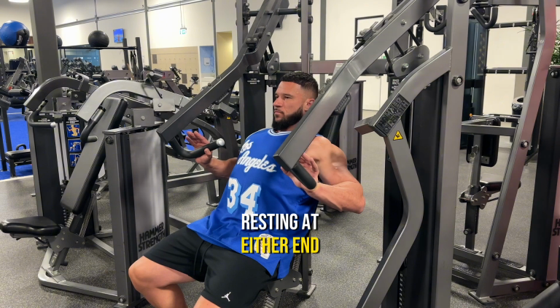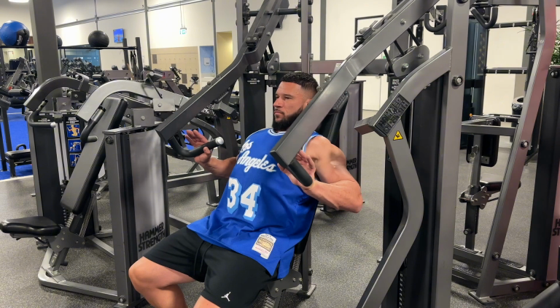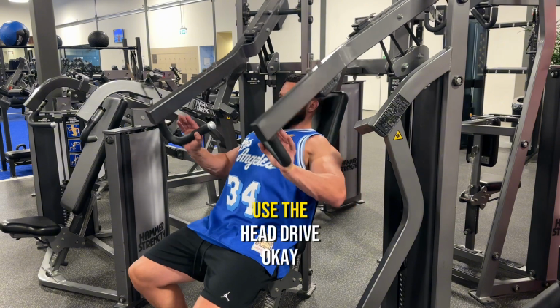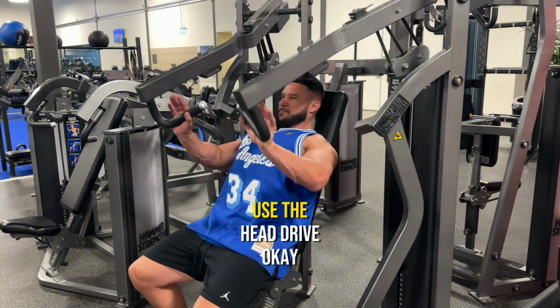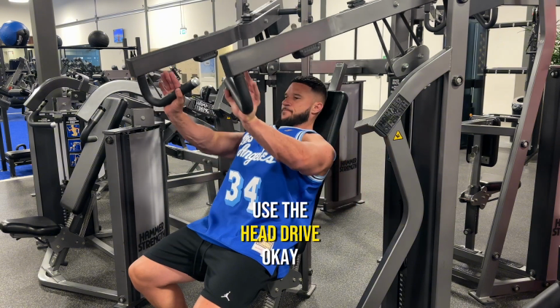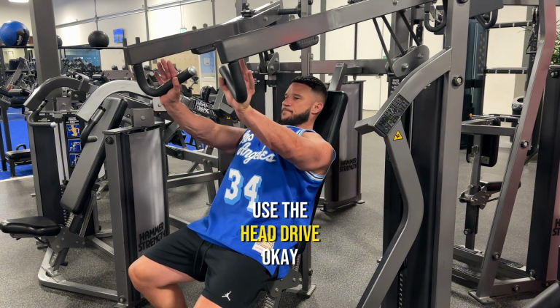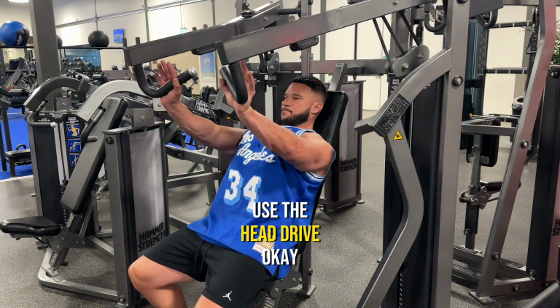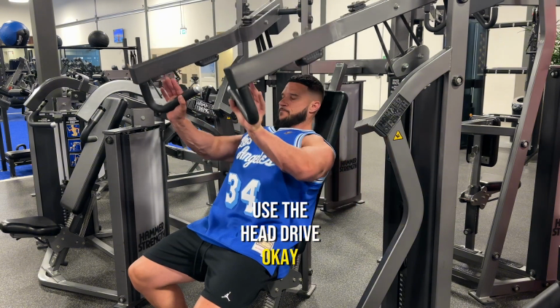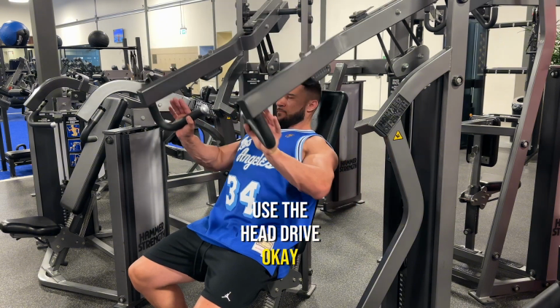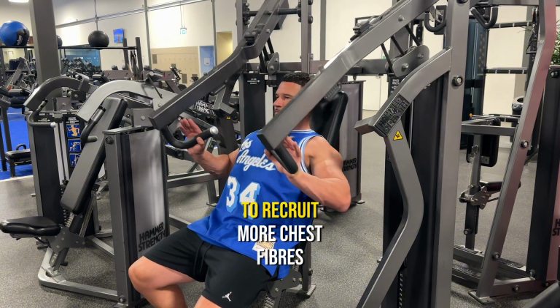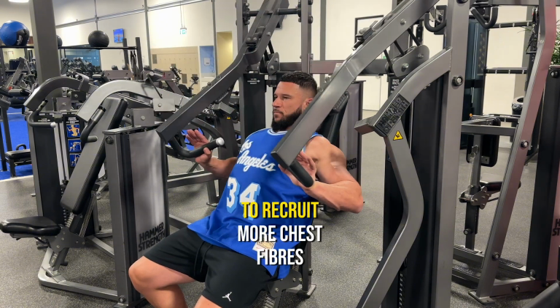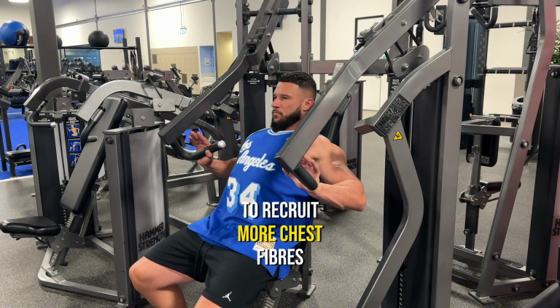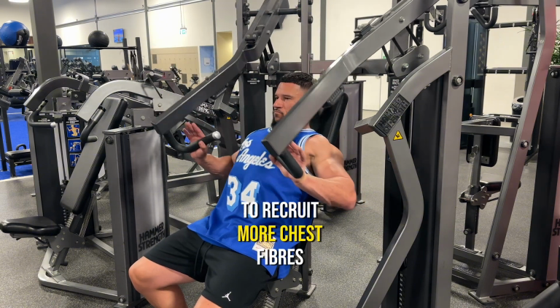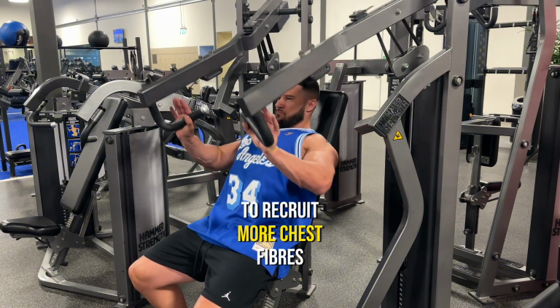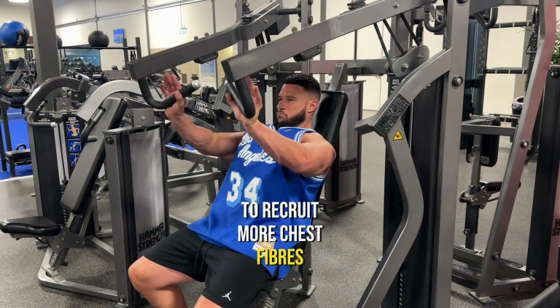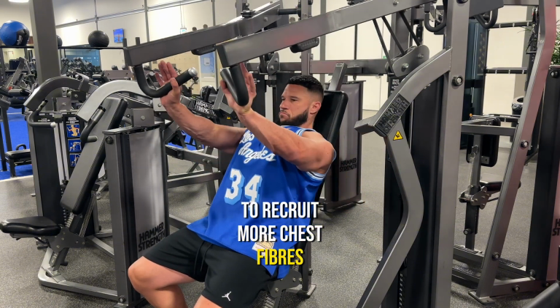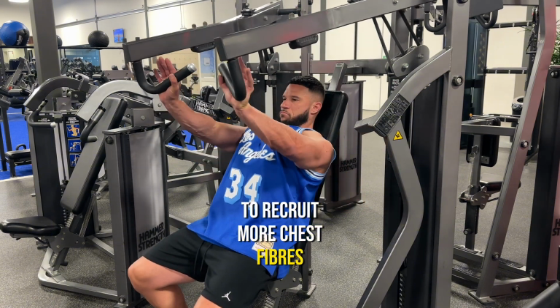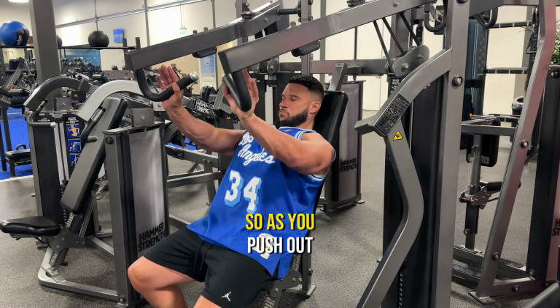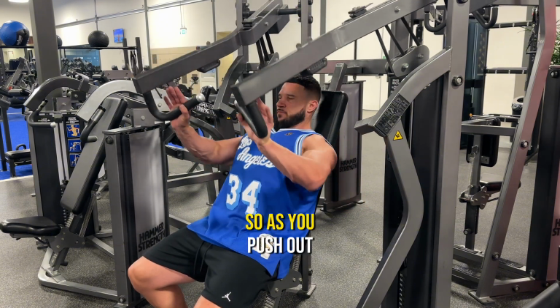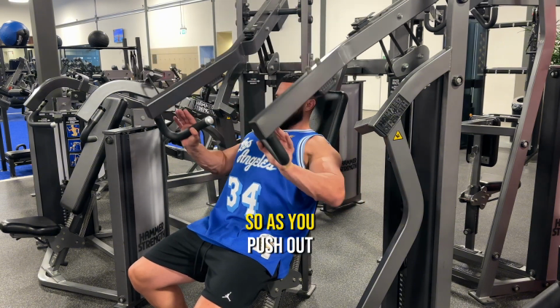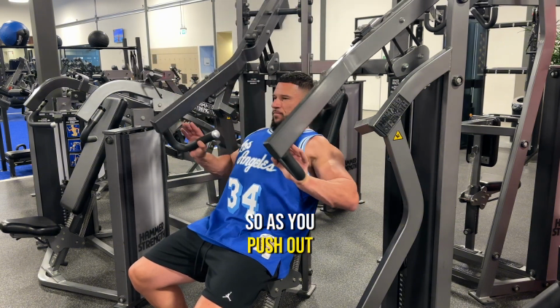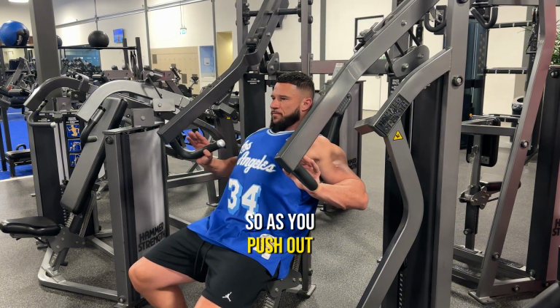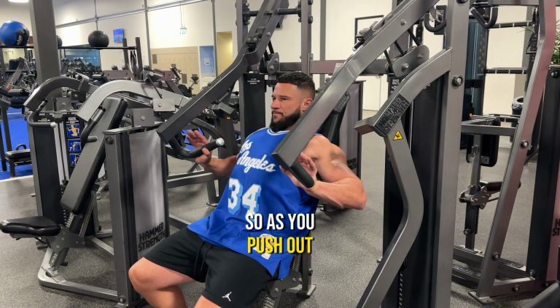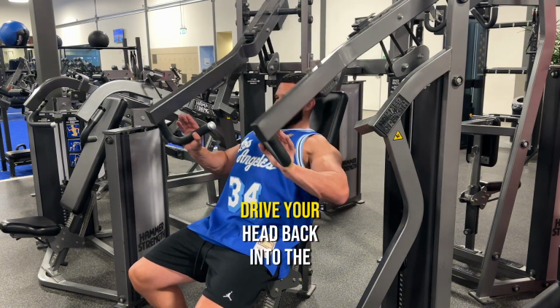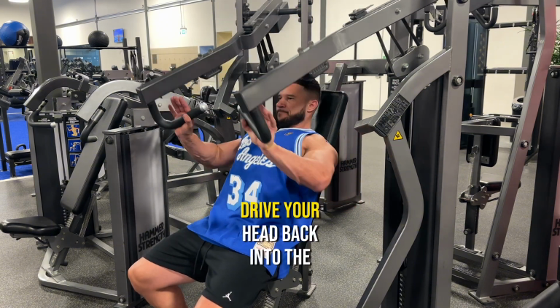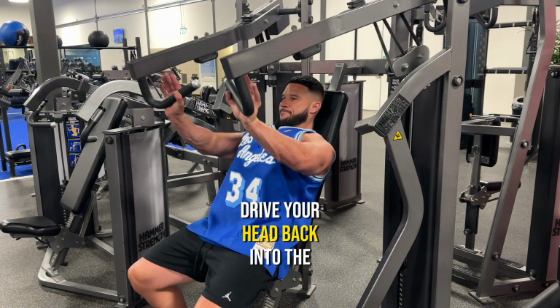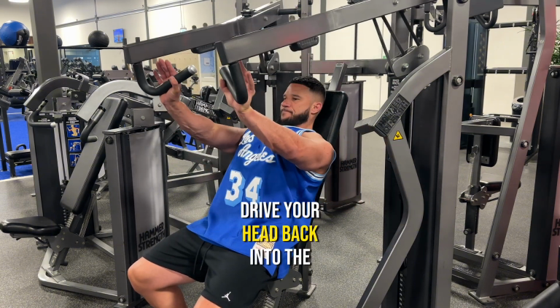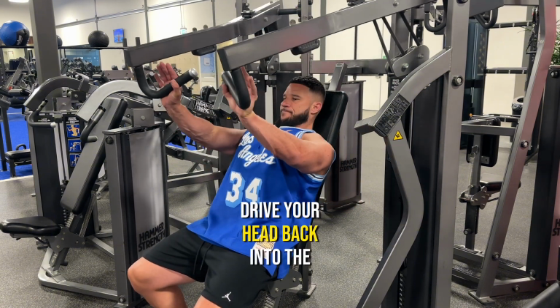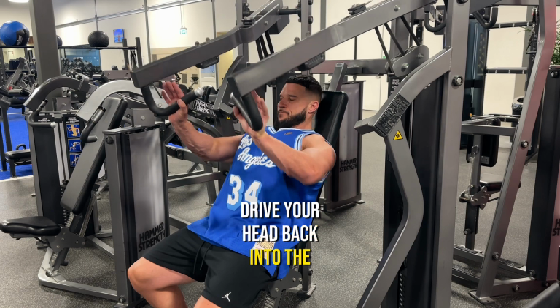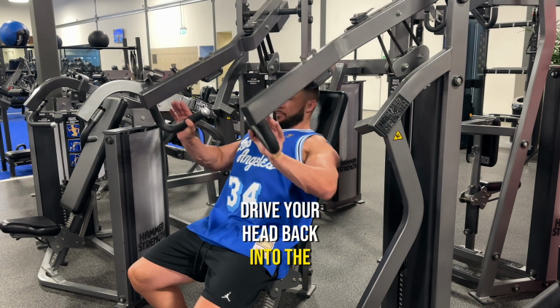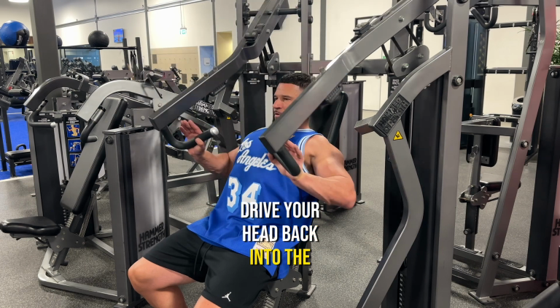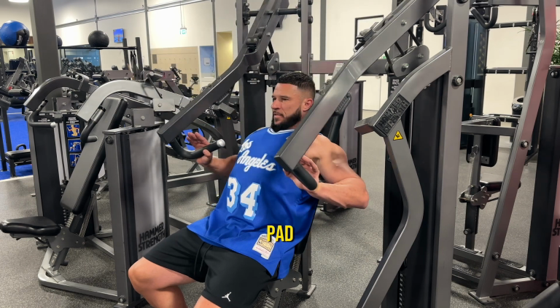Use the head drive to recruit more chest fibers — so as you push out, drive your head back into the pad.